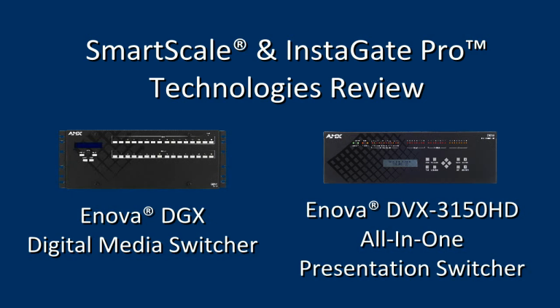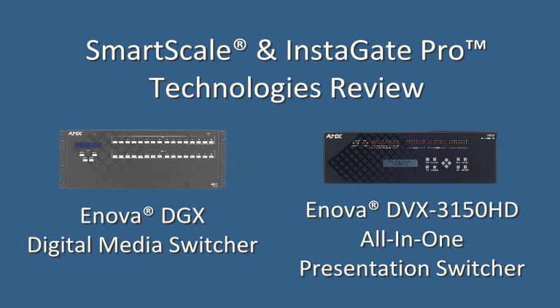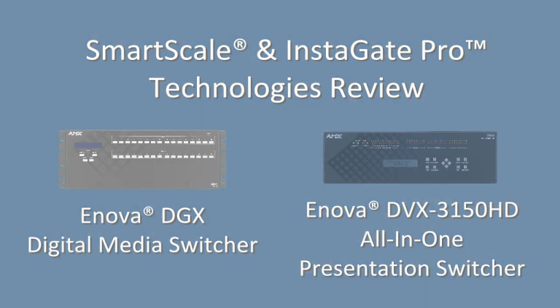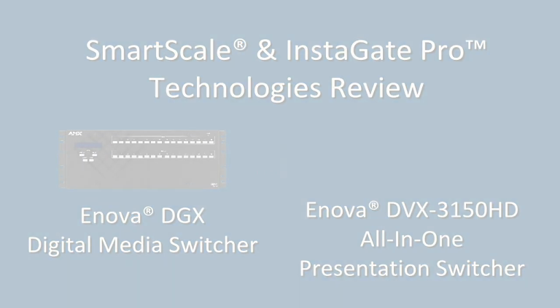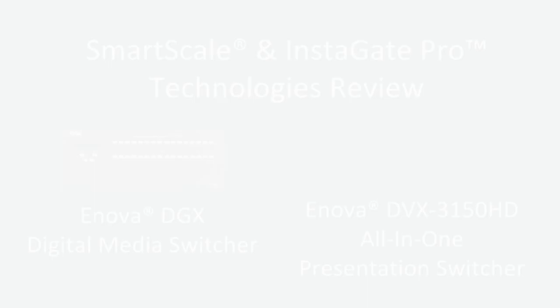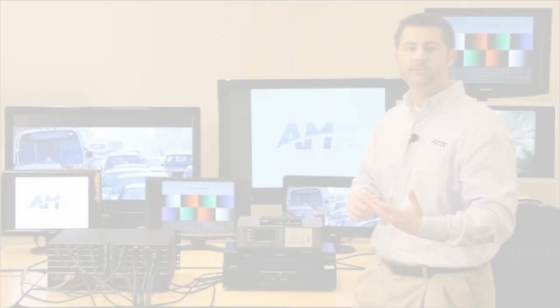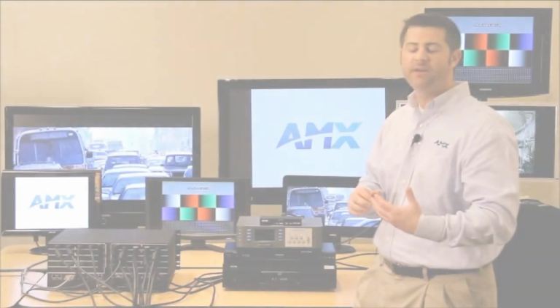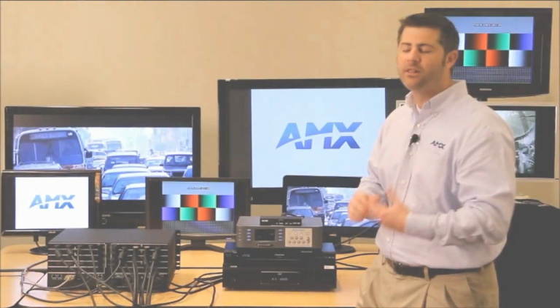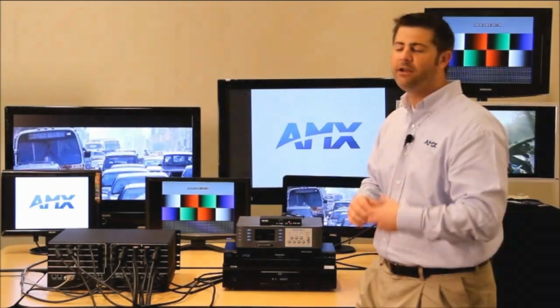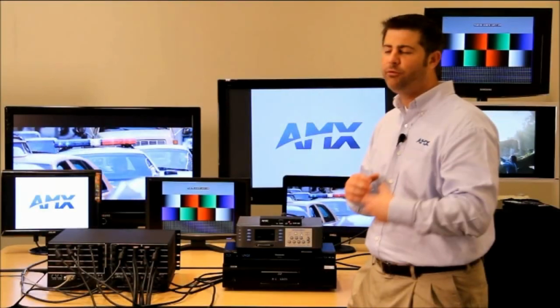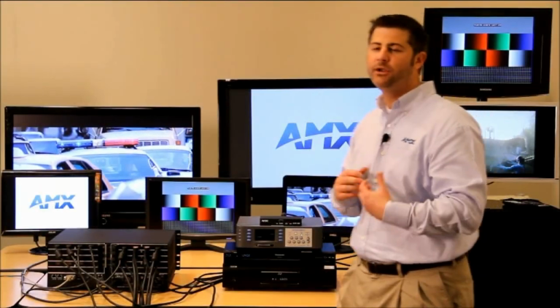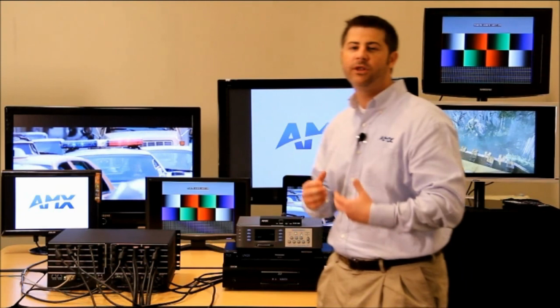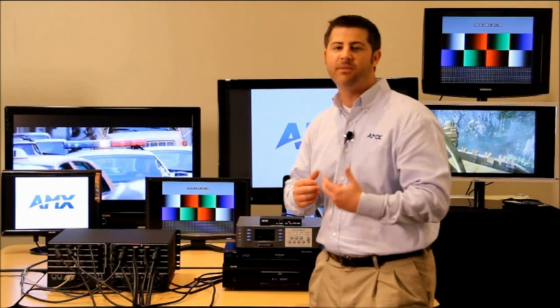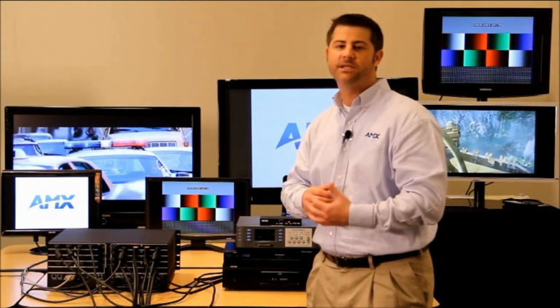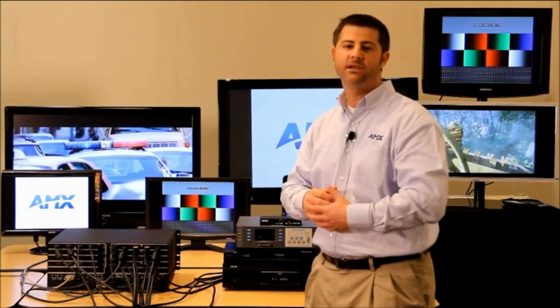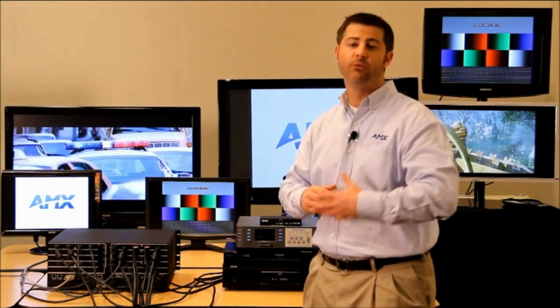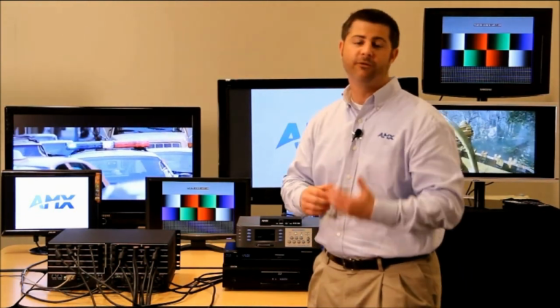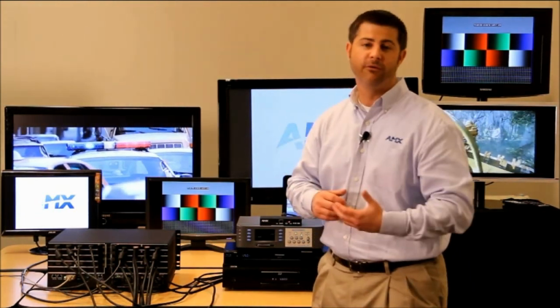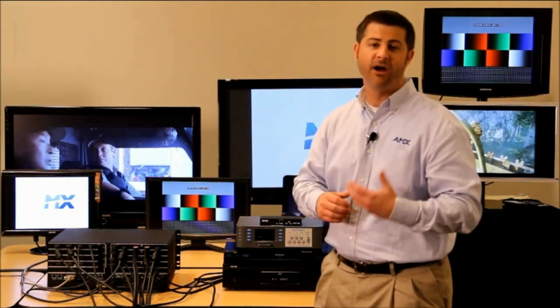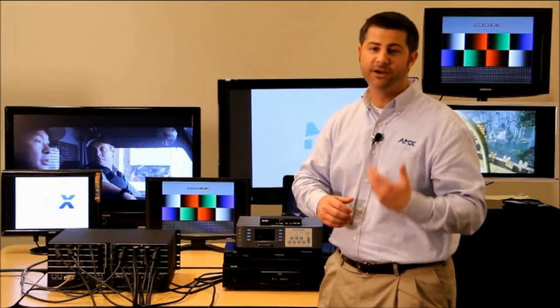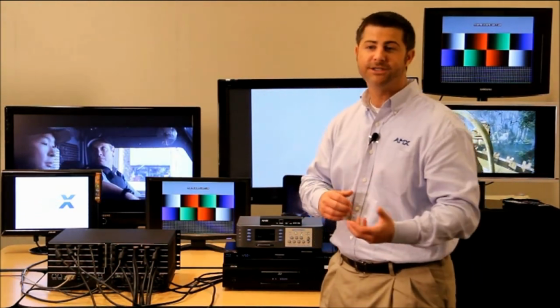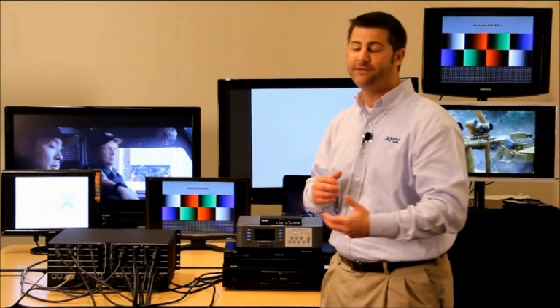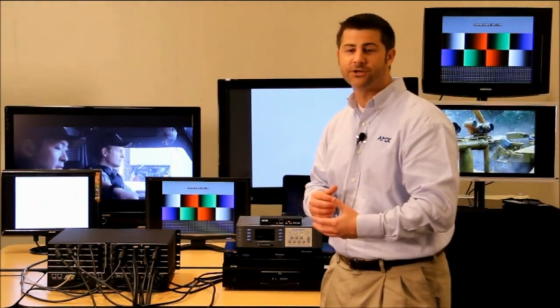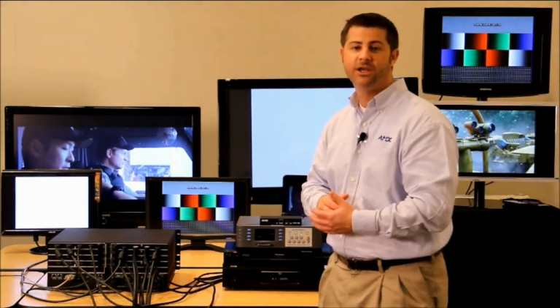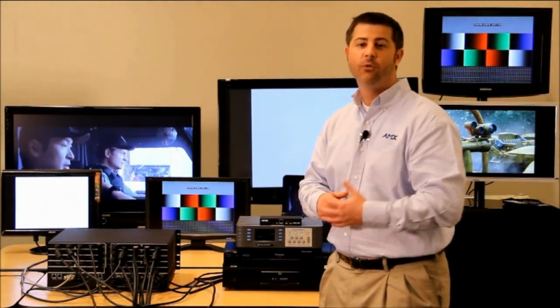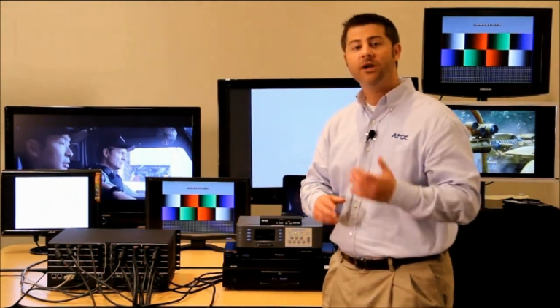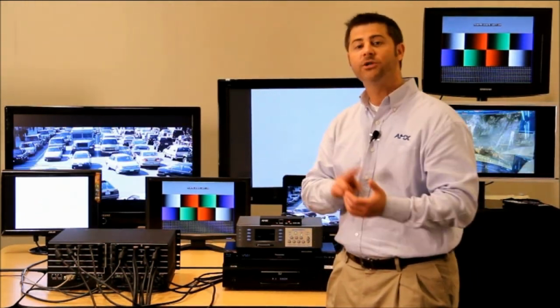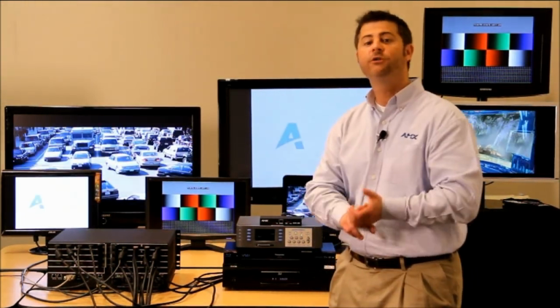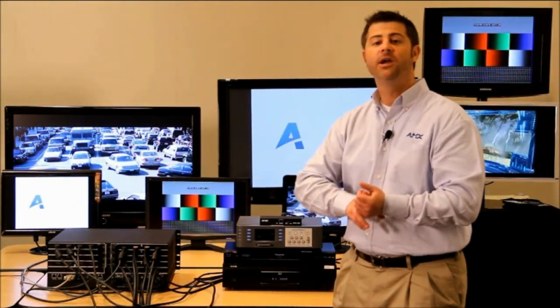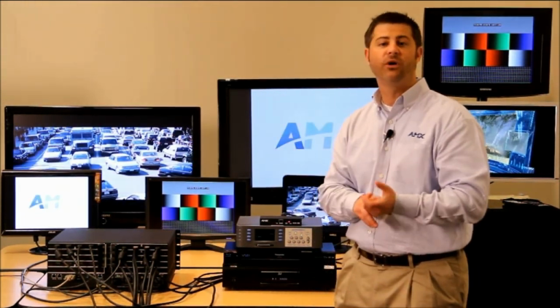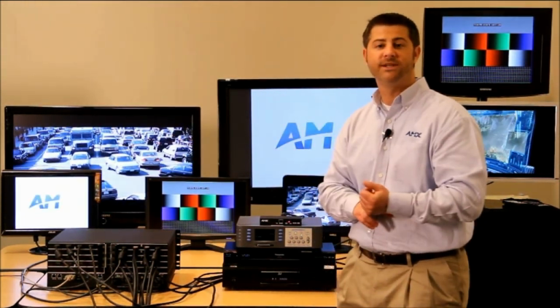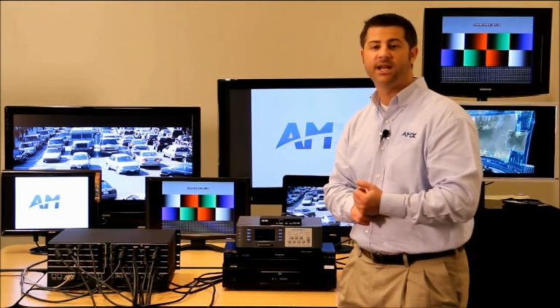The Anova DGX systems have a lot of really amazing and wonderful functions and features. We're going to talk about two very important ones today.